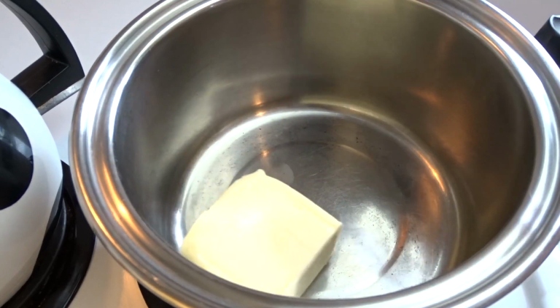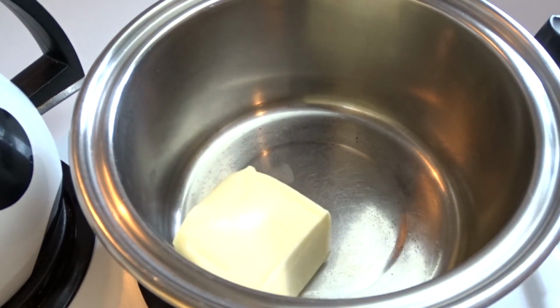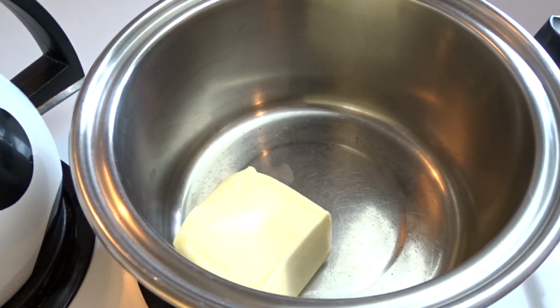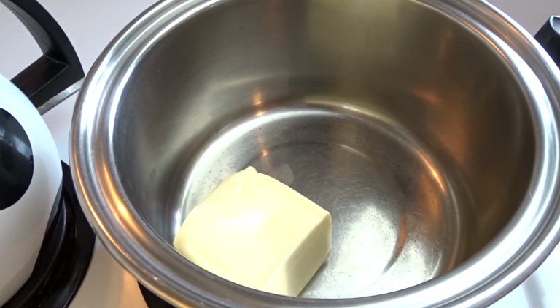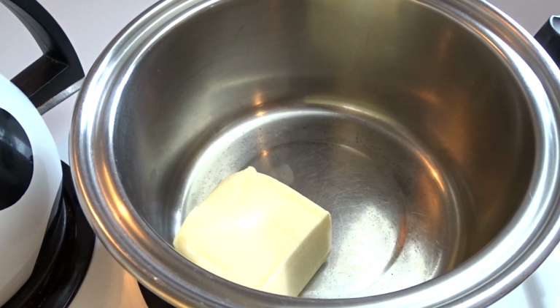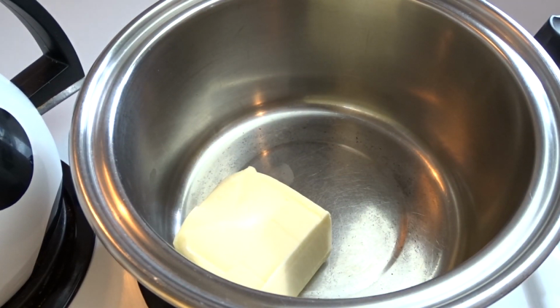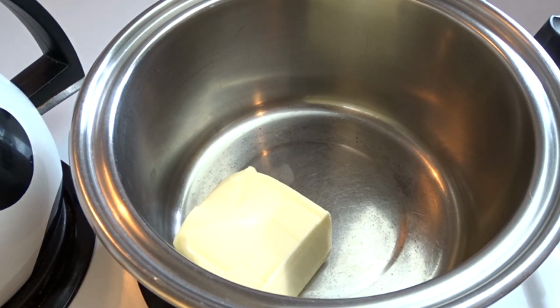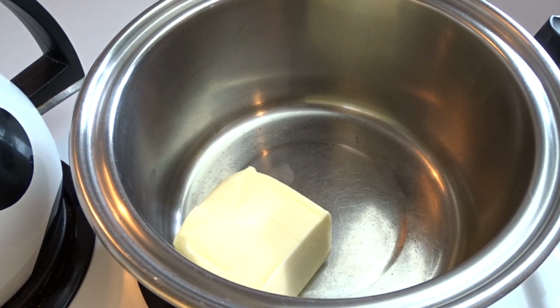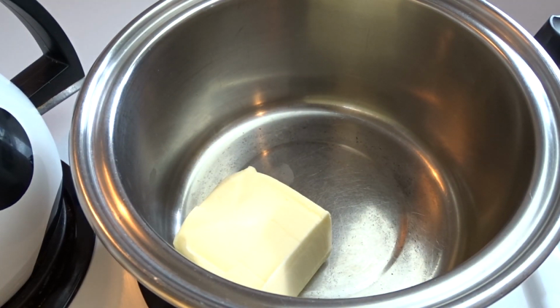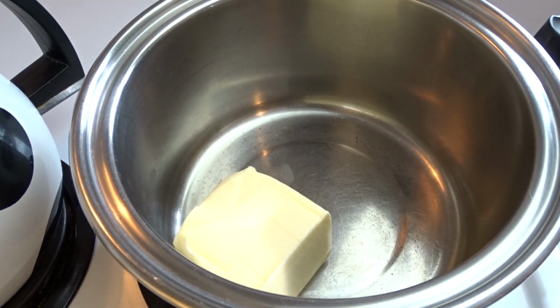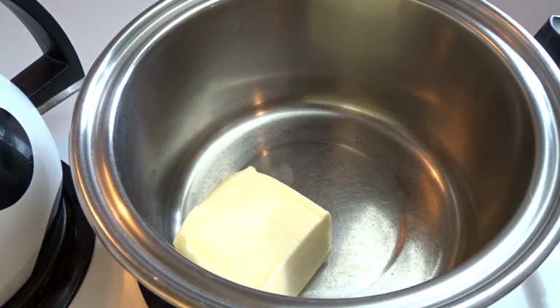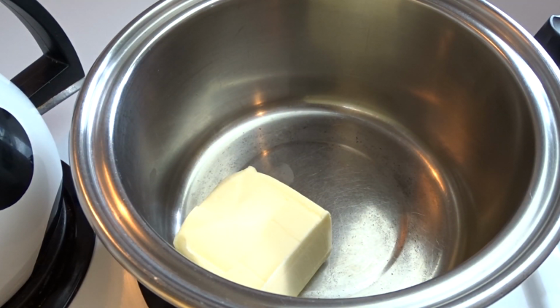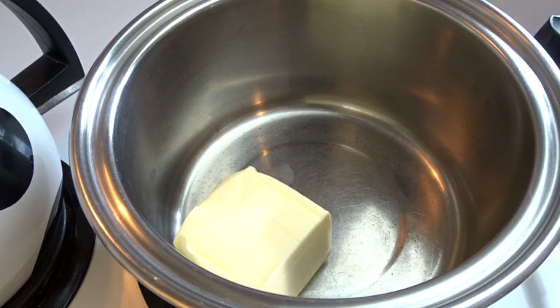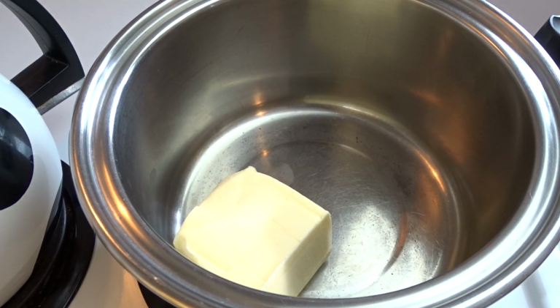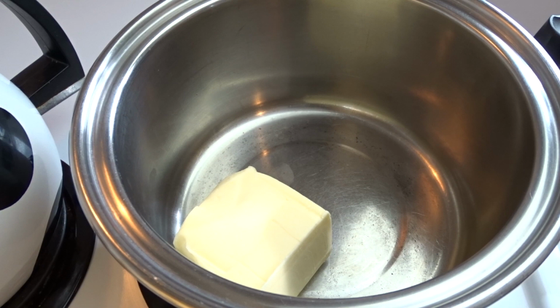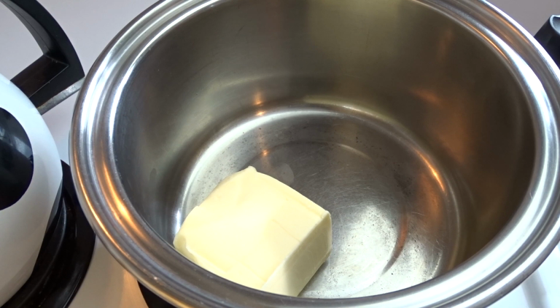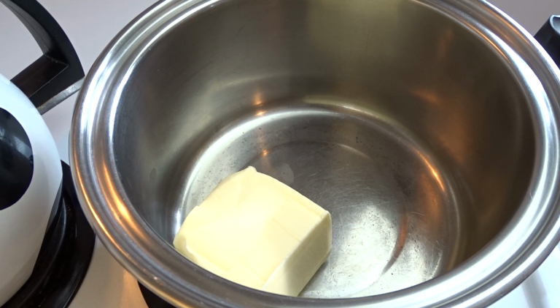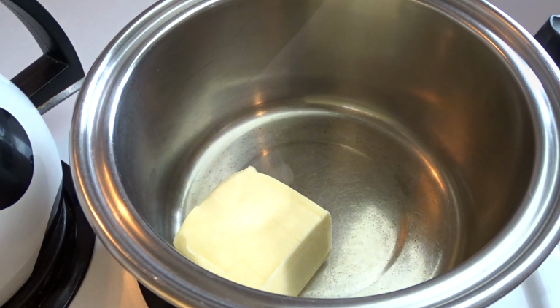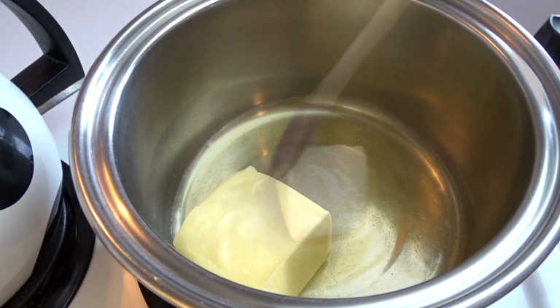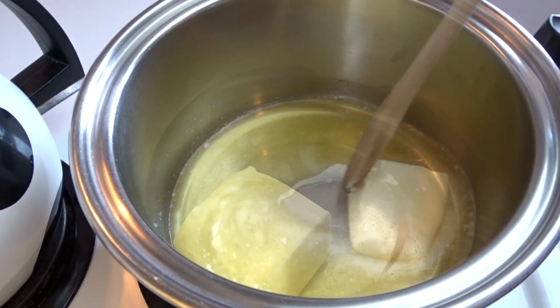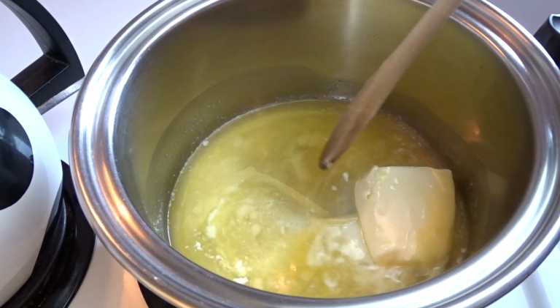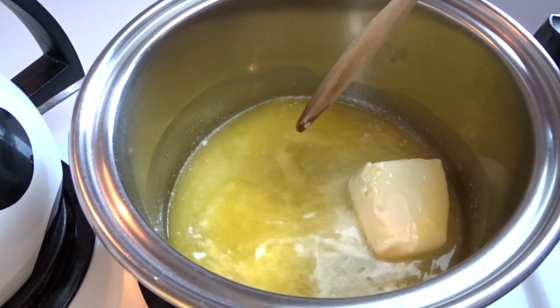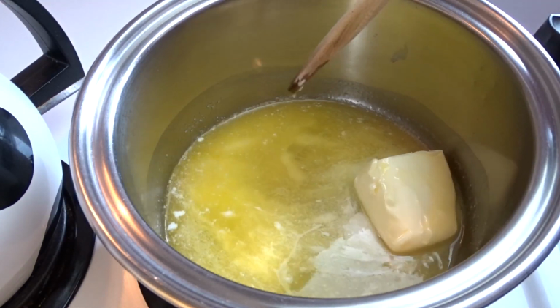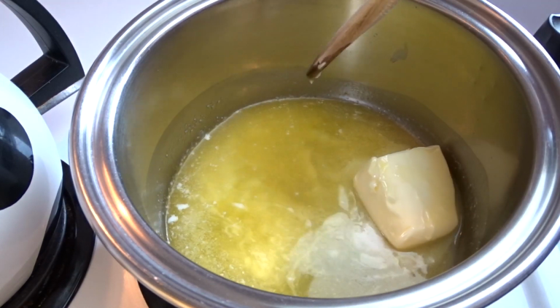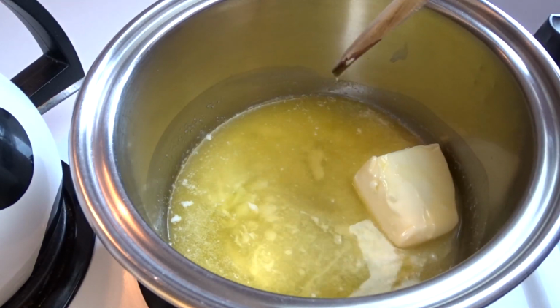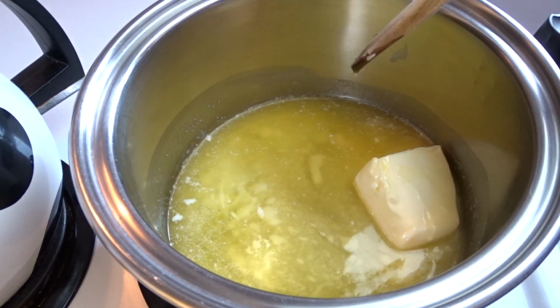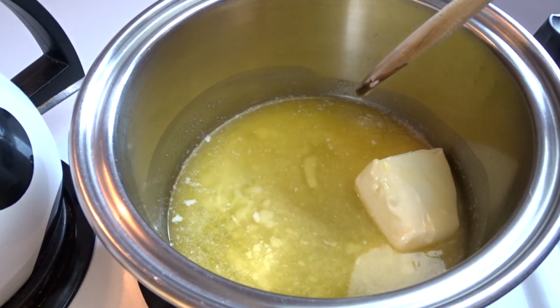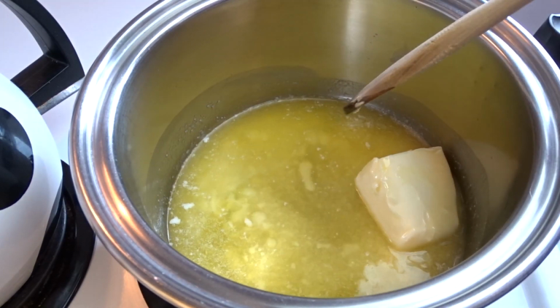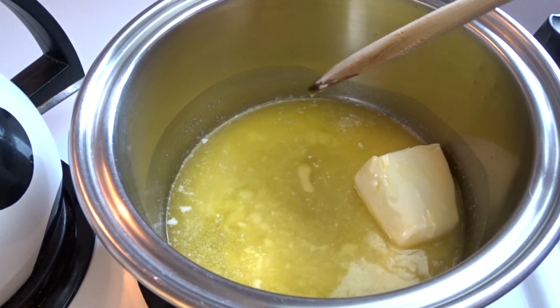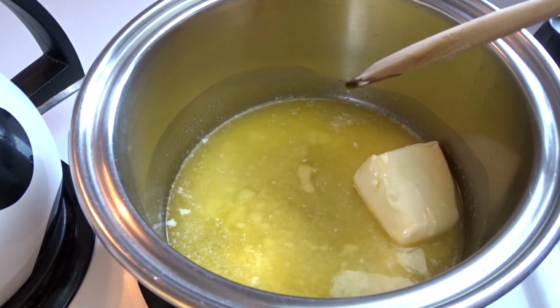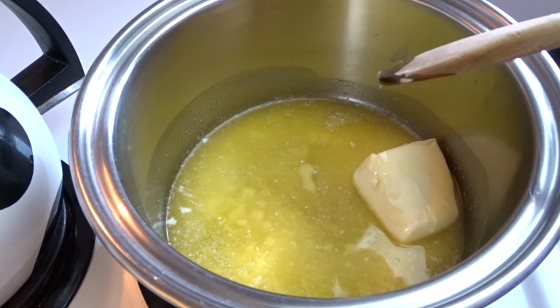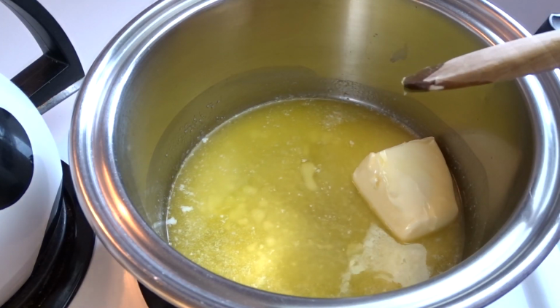Starting off with a large saucepan, preferably one that has a nice thick heavy bottom to it. One cup of butter.